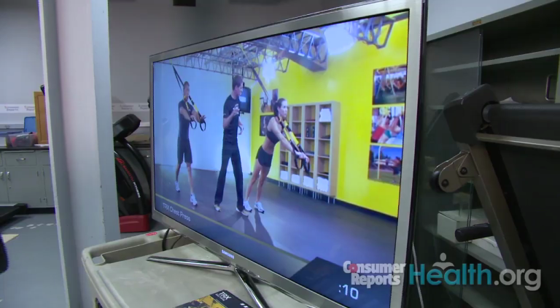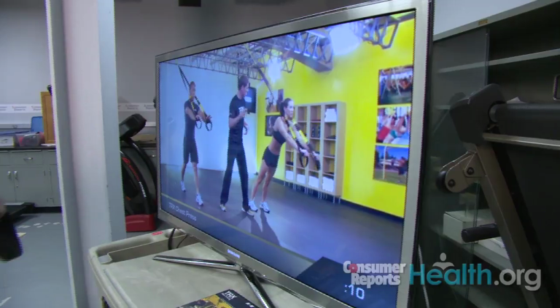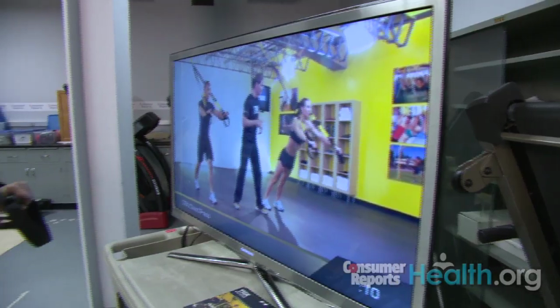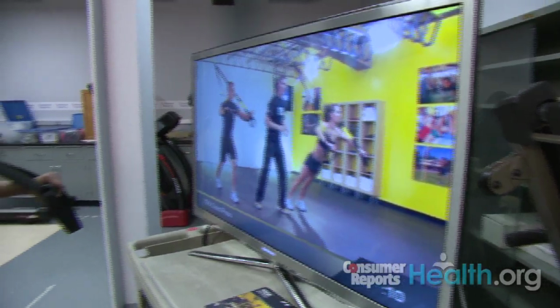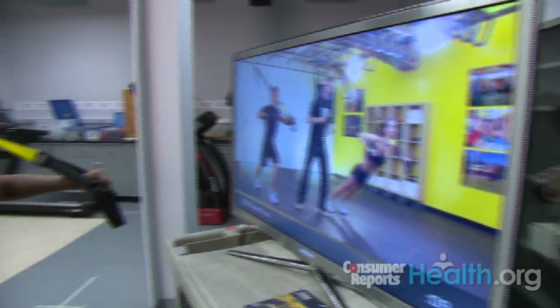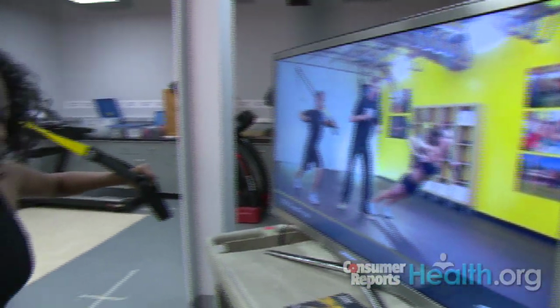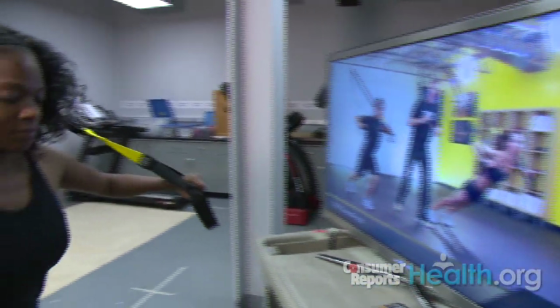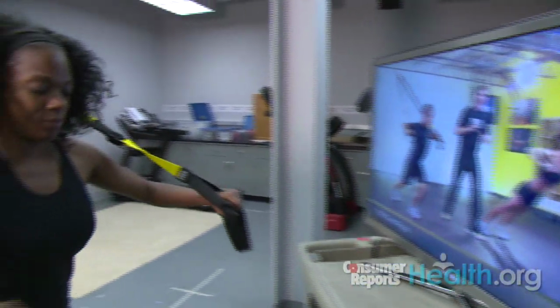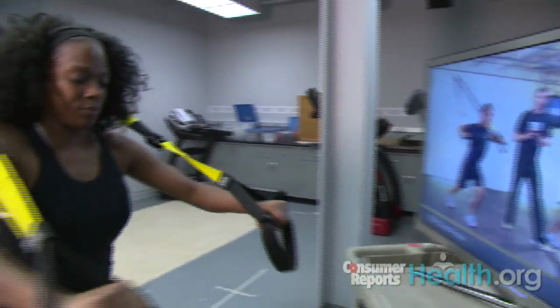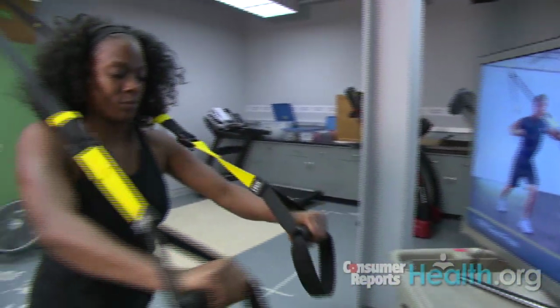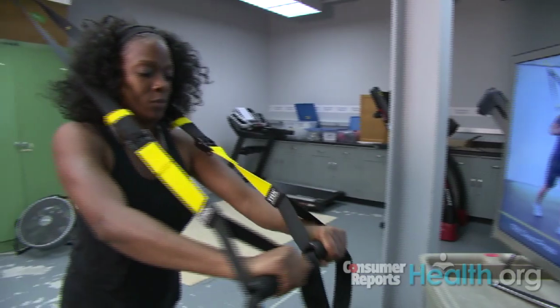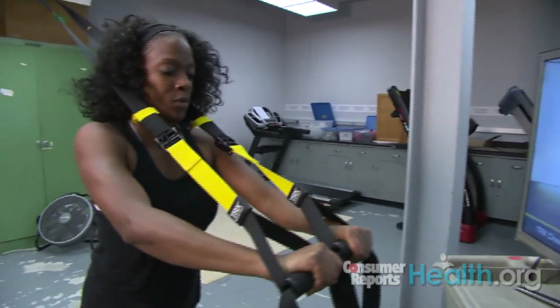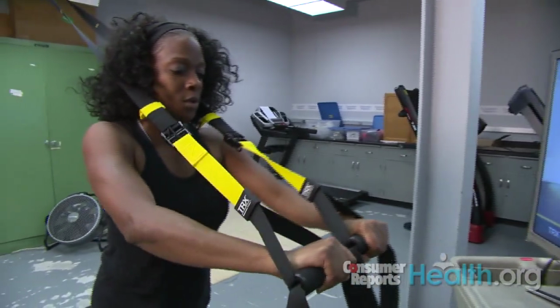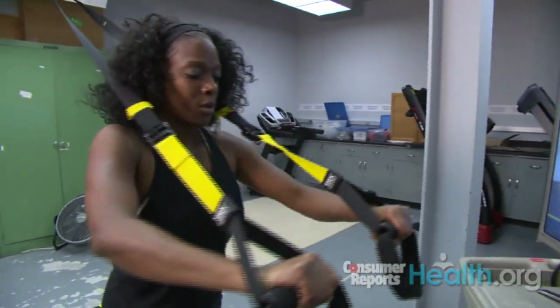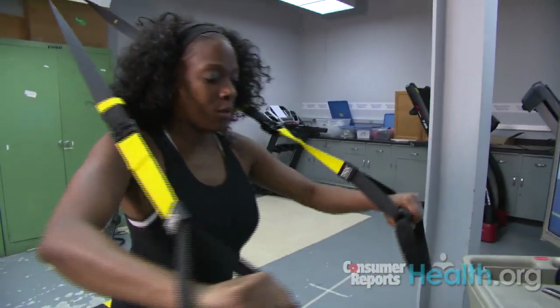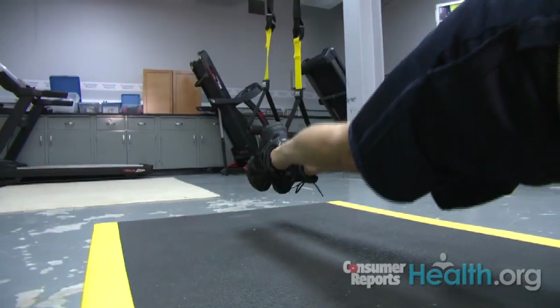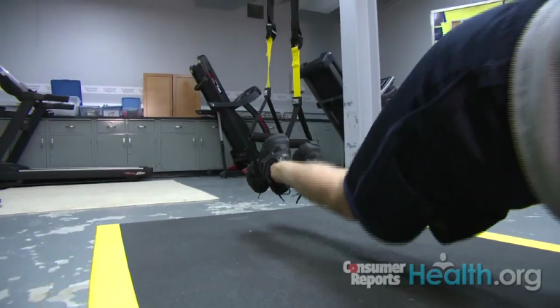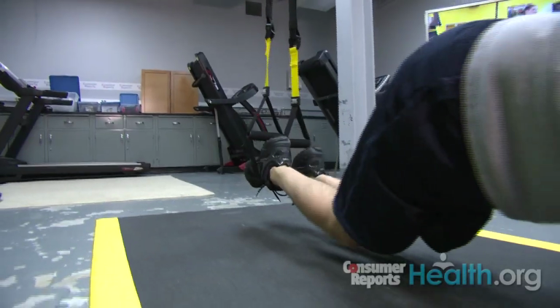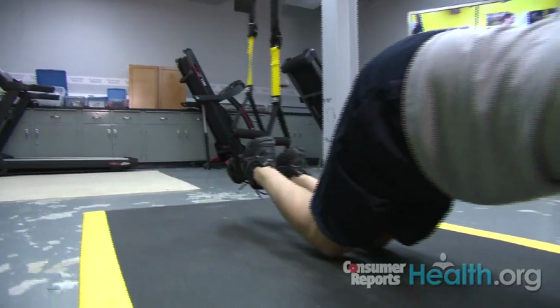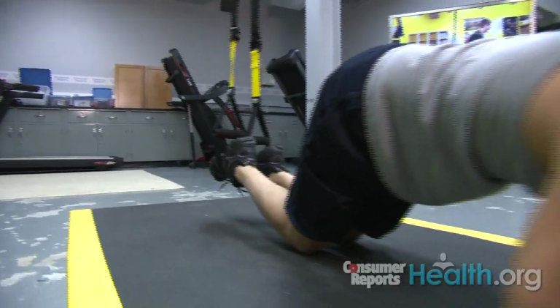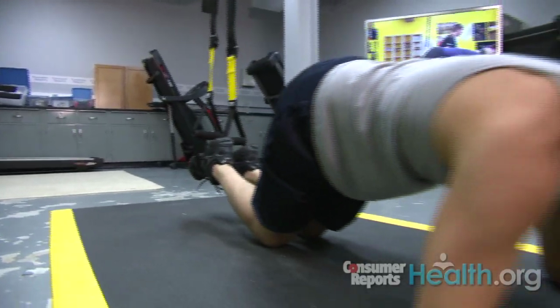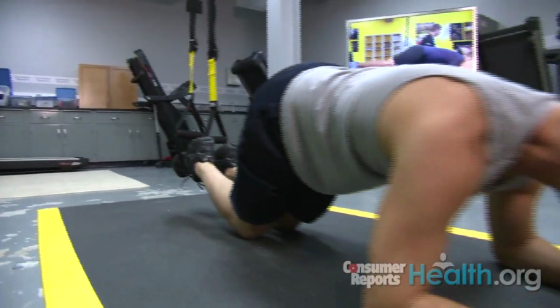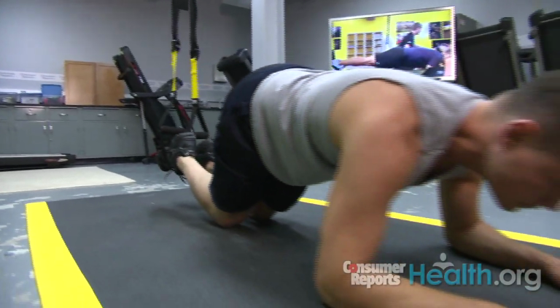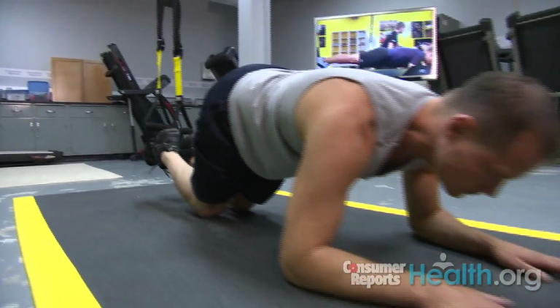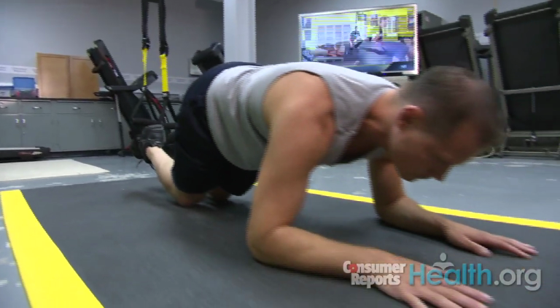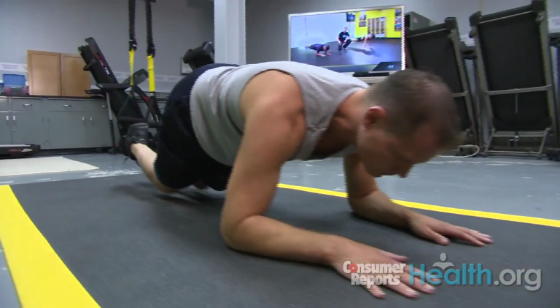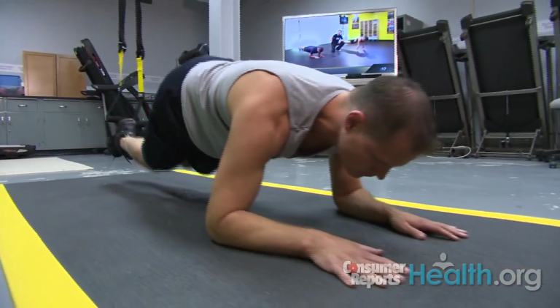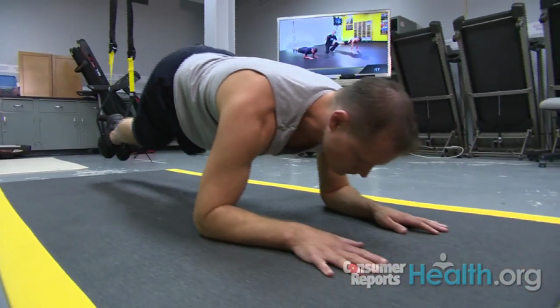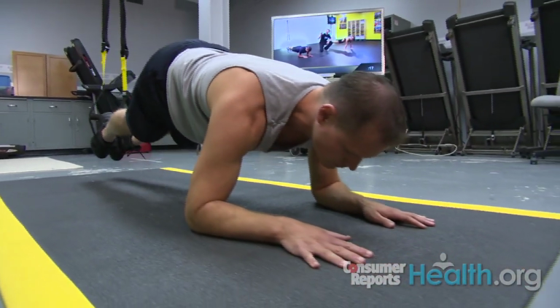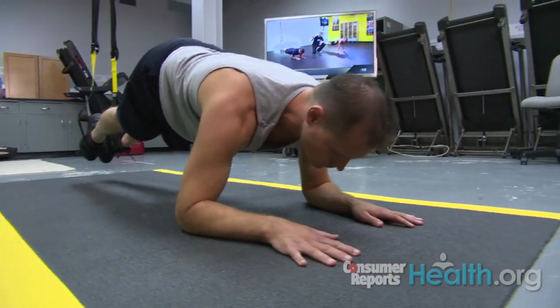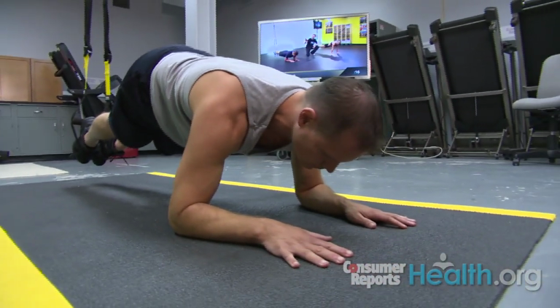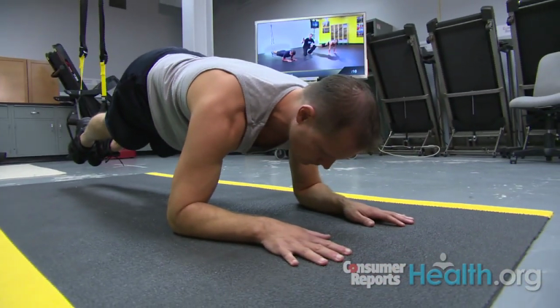We had 14 panelists — 7 men and 7 women — who tried the 35-minute DVD workout to see how they liked it.